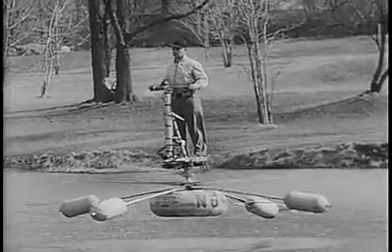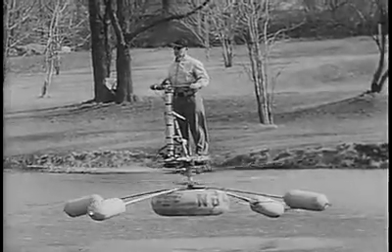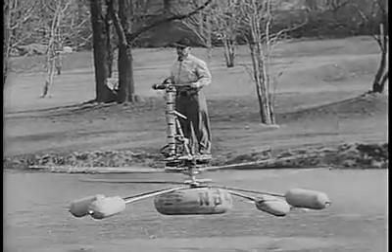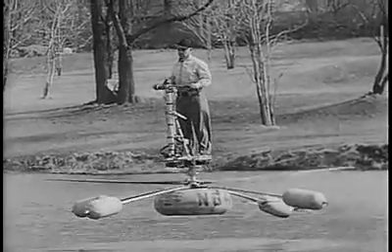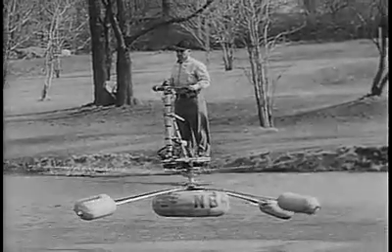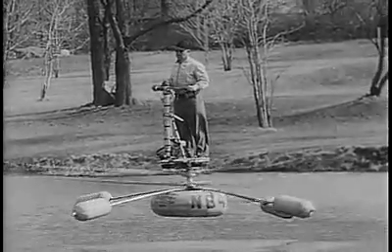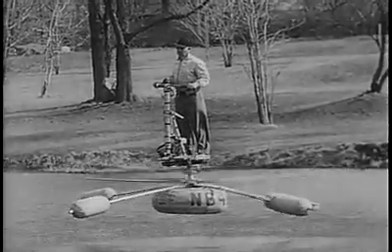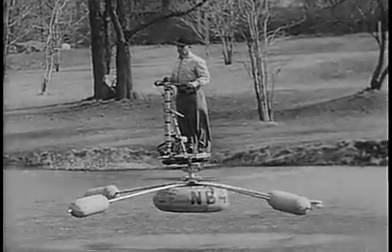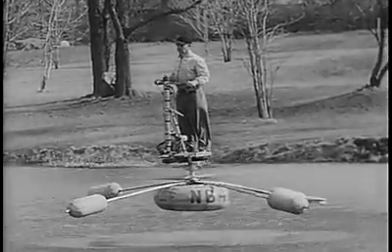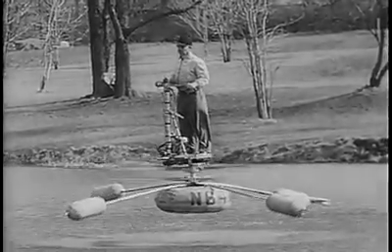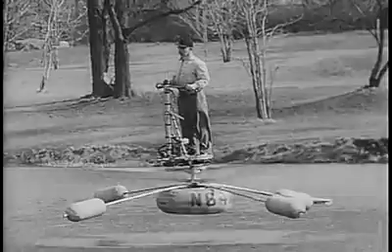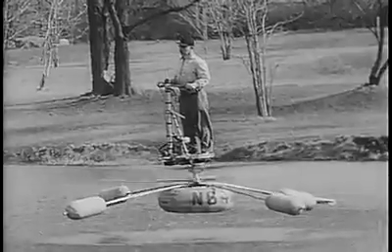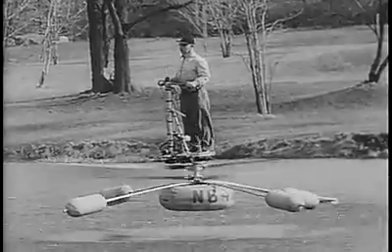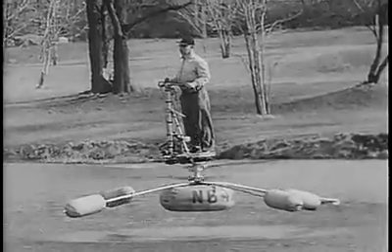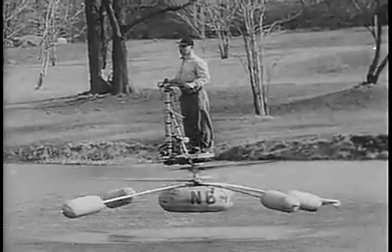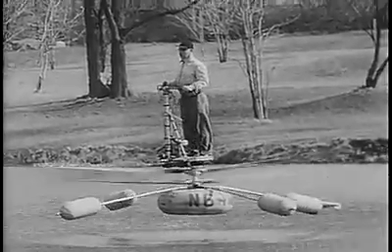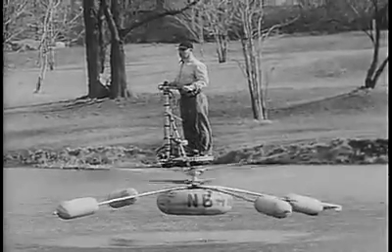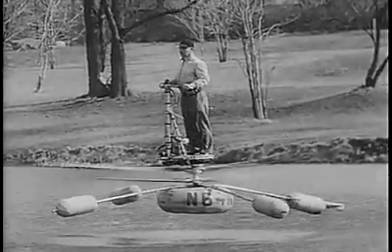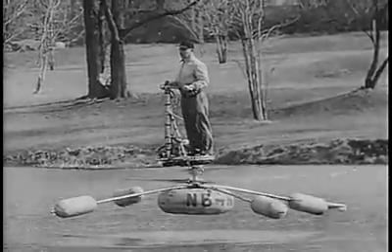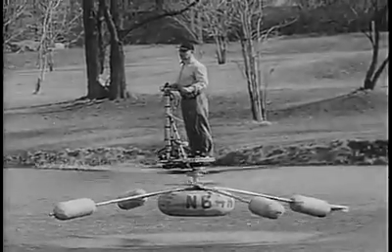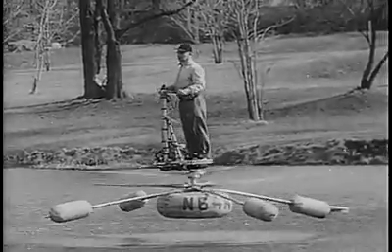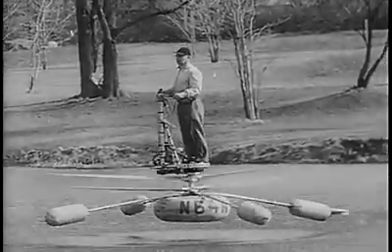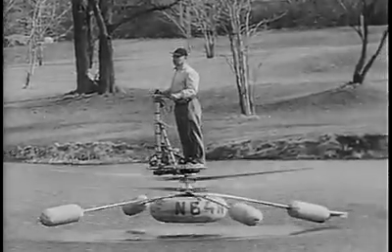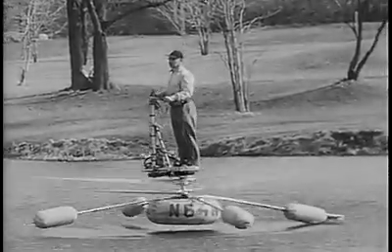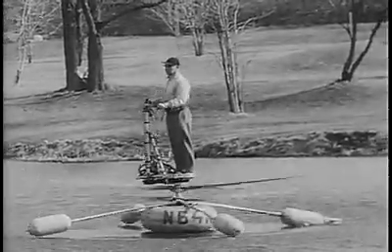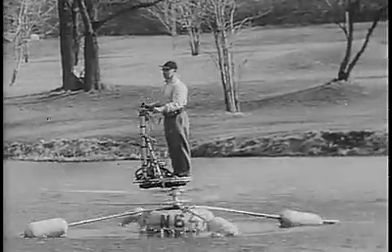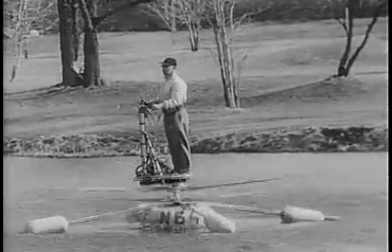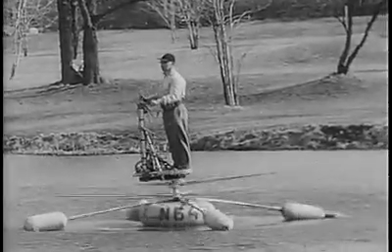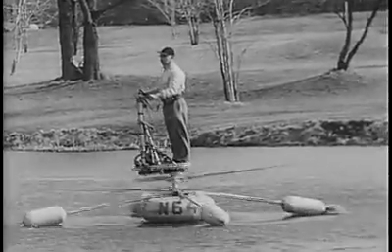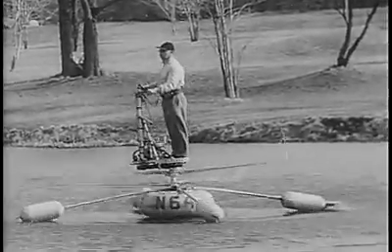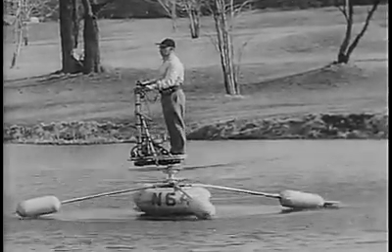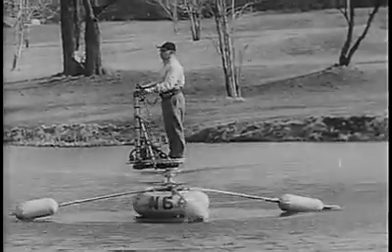As the motor purrs to a halt, we say farewell for now to a unique flying machine.